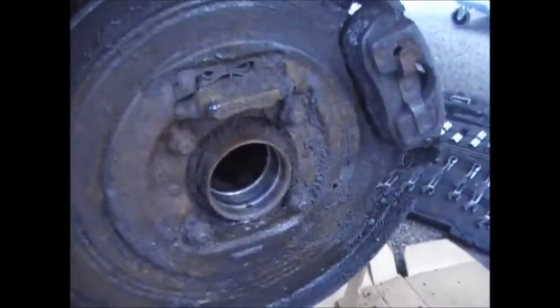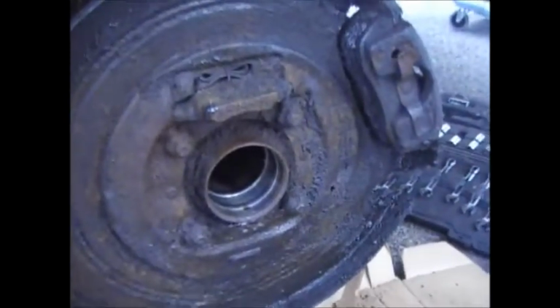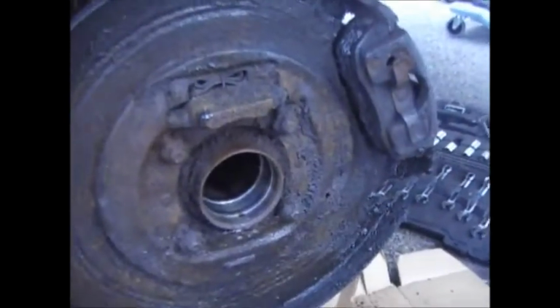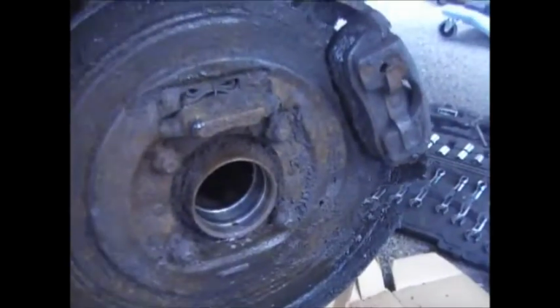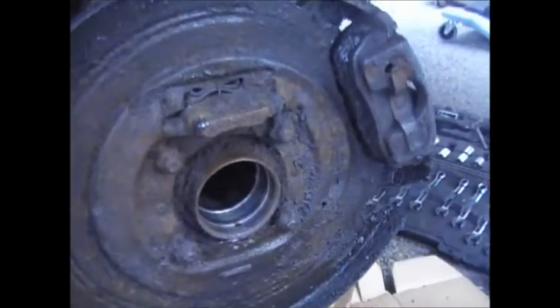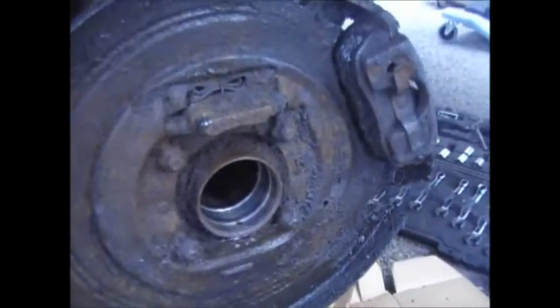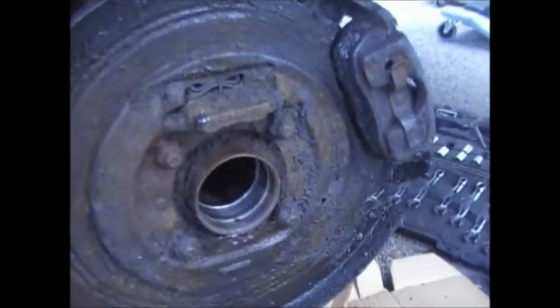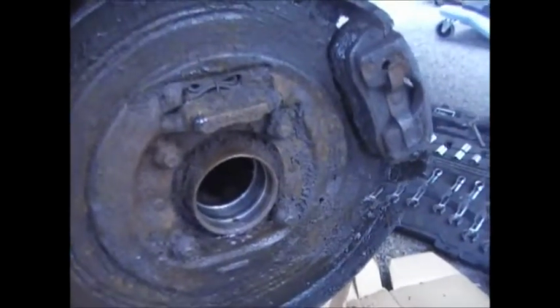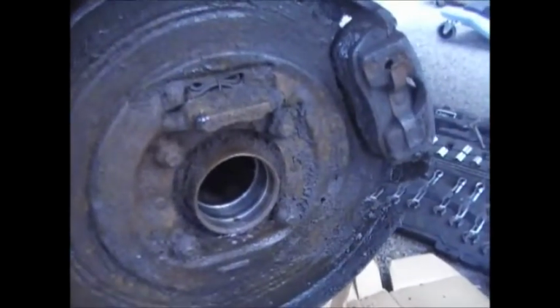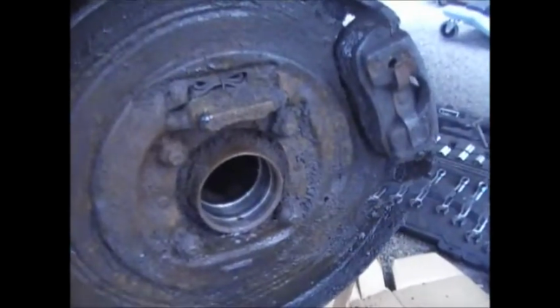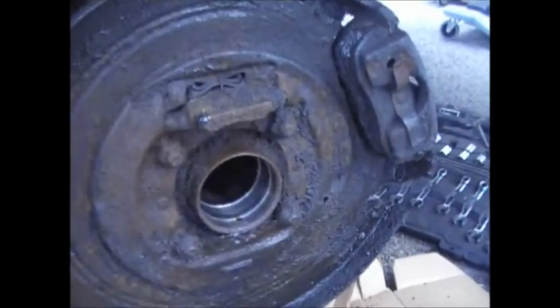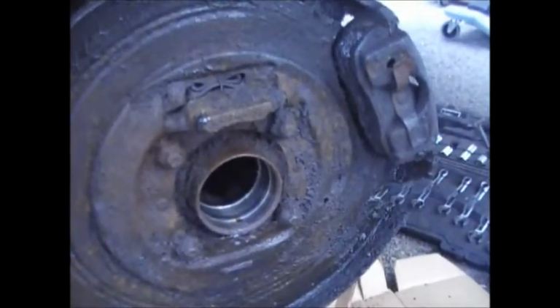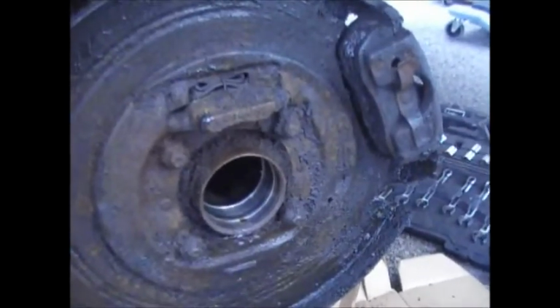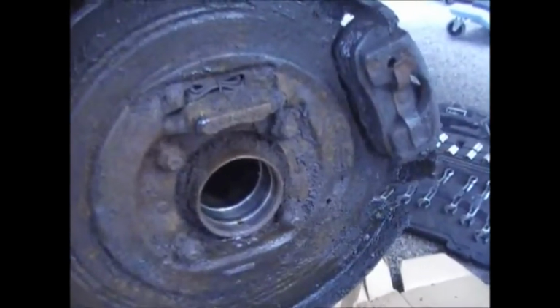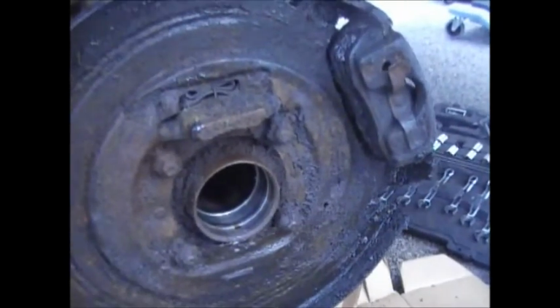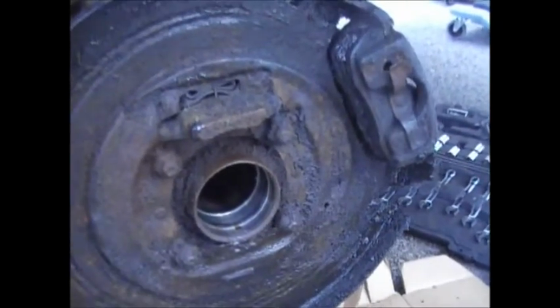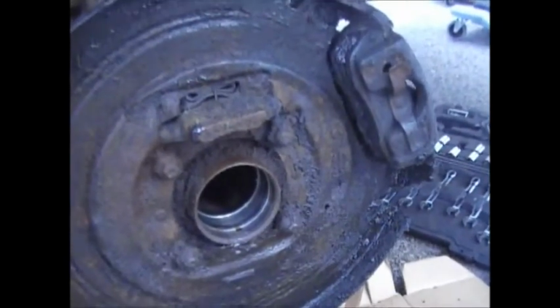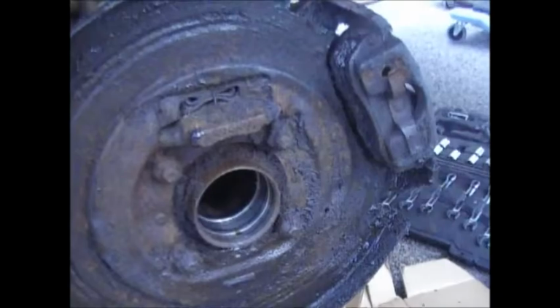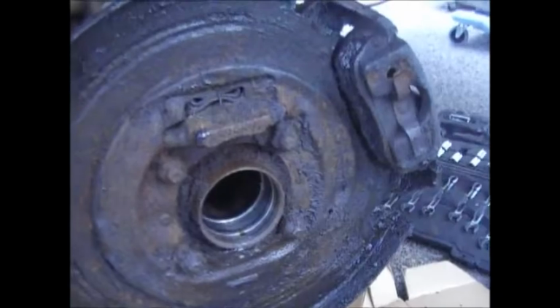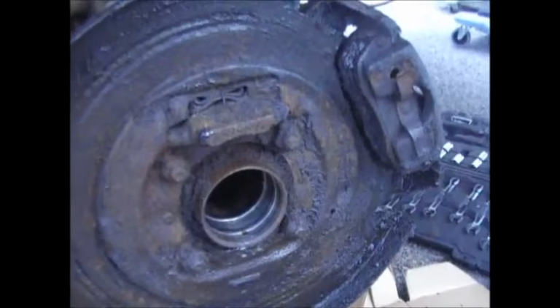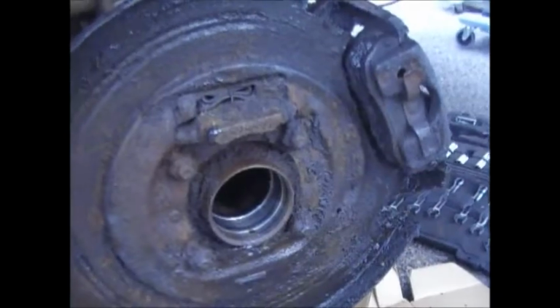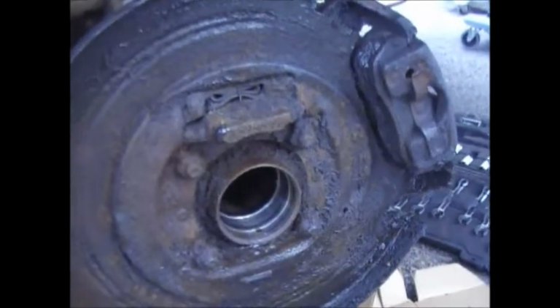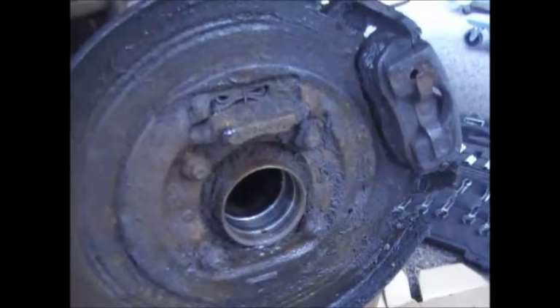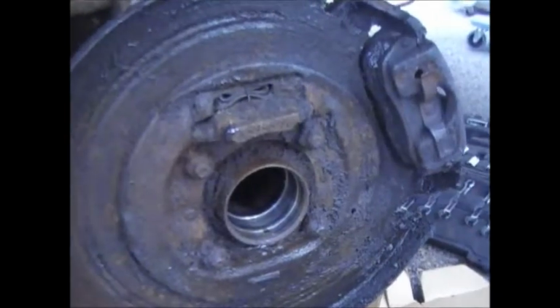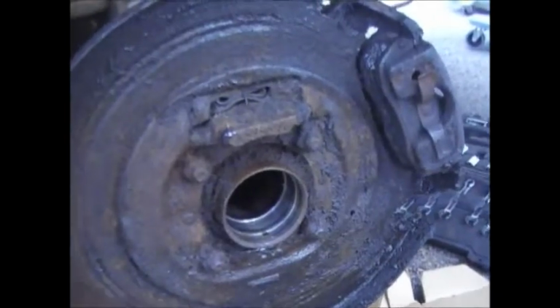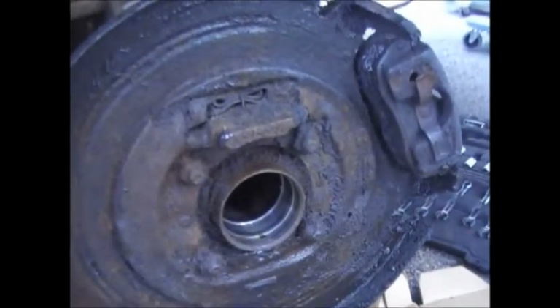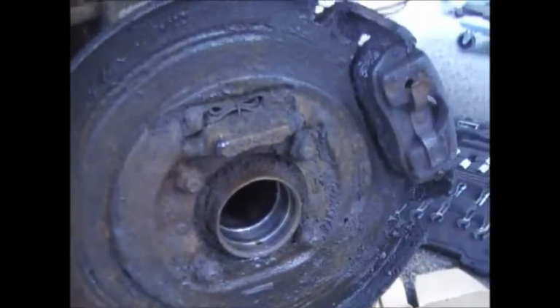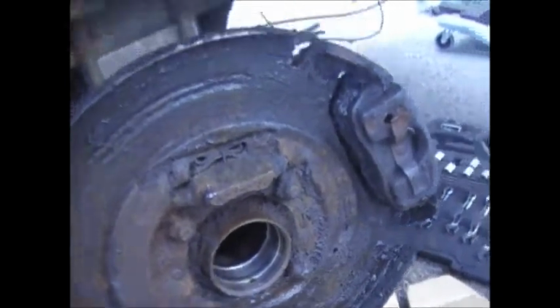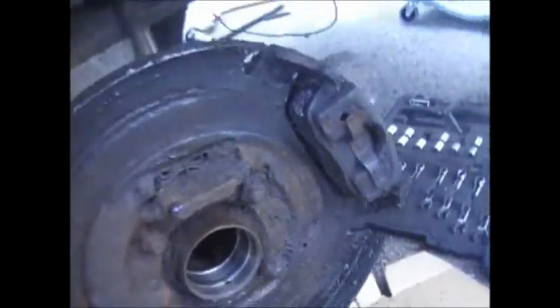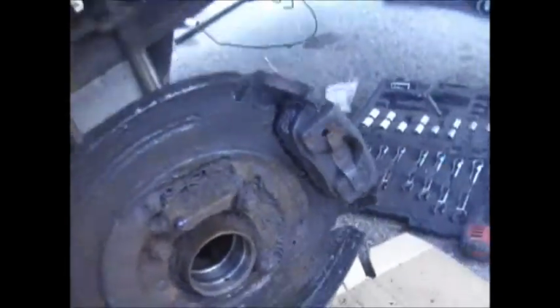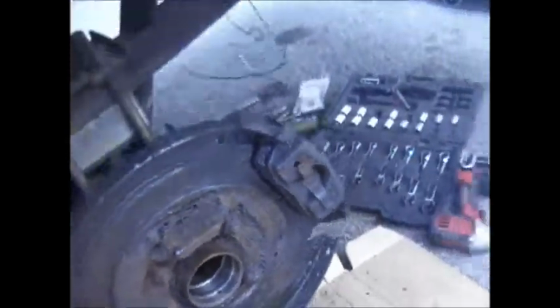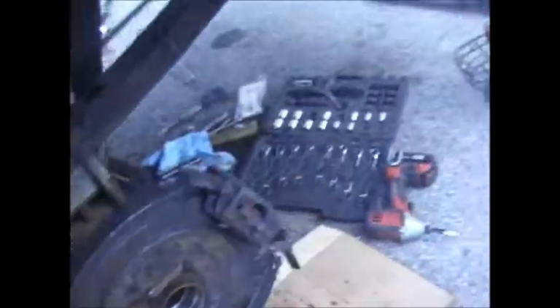I've been working on cleaning that up. The biggest reason I want to make this video is I broke a pin.